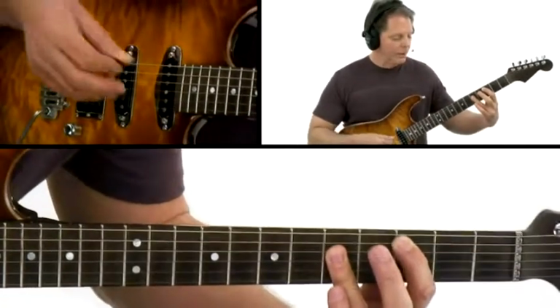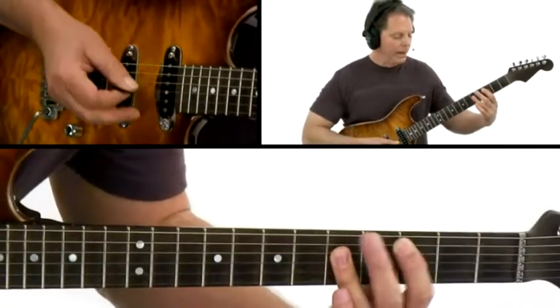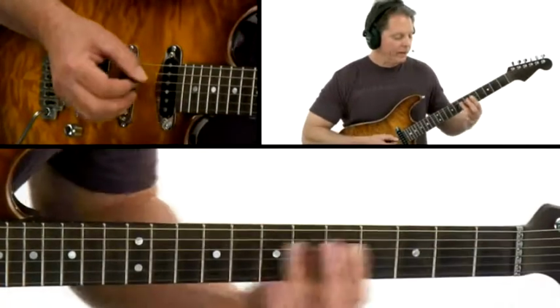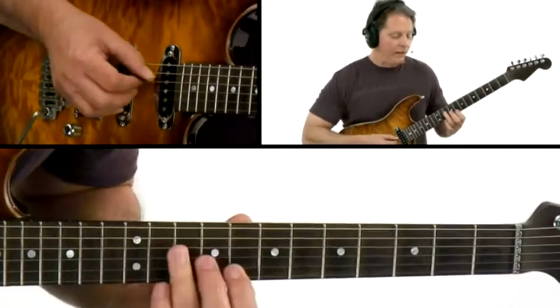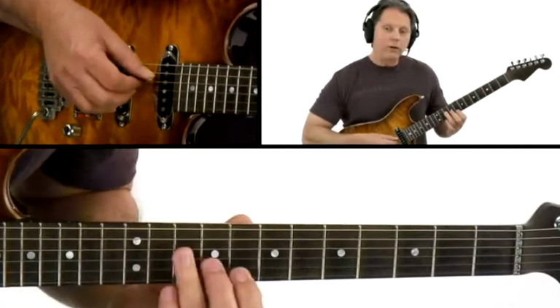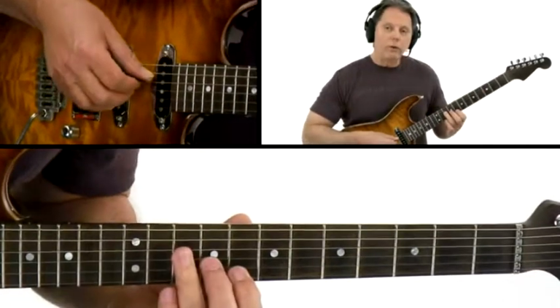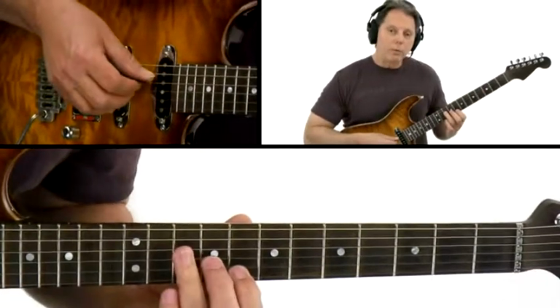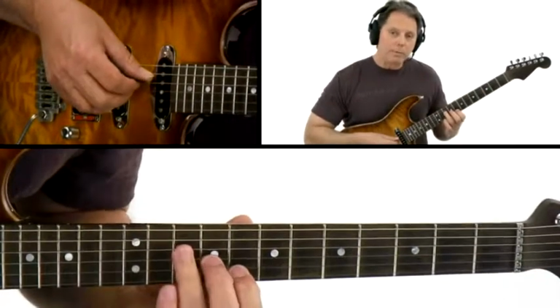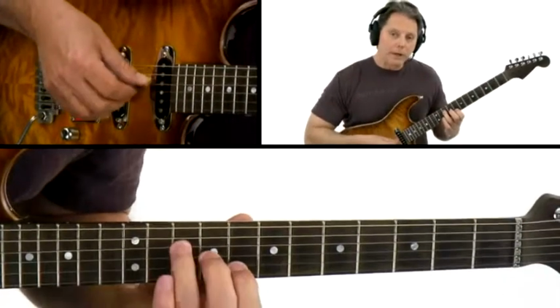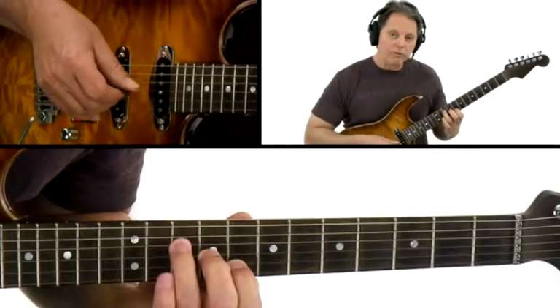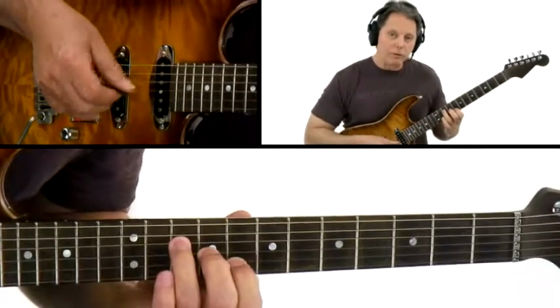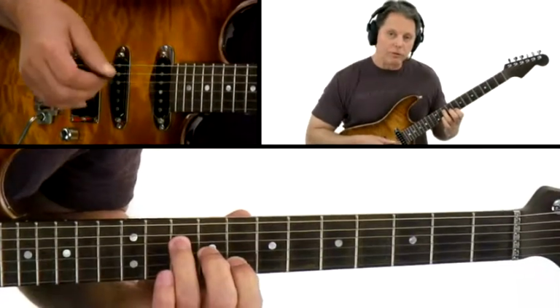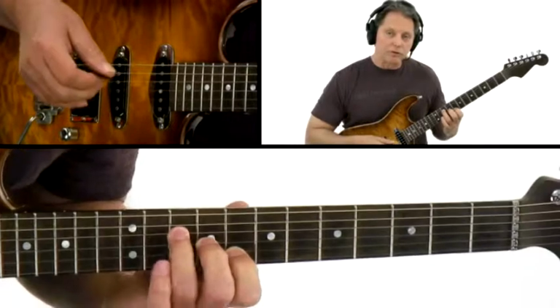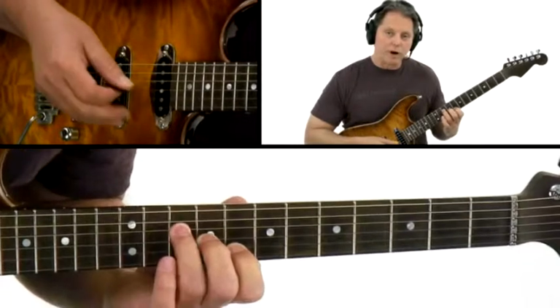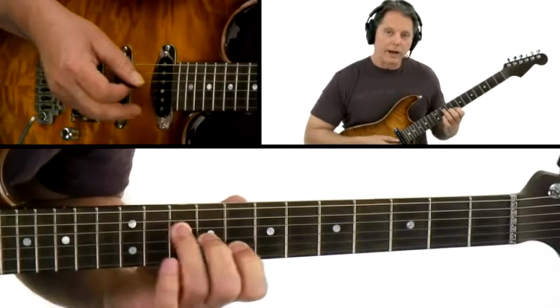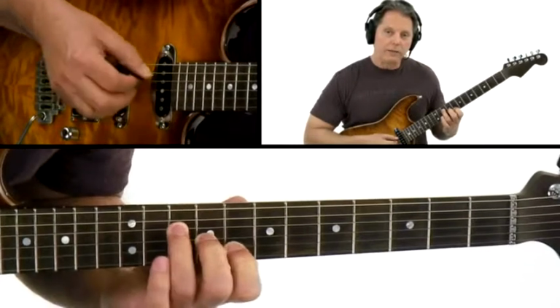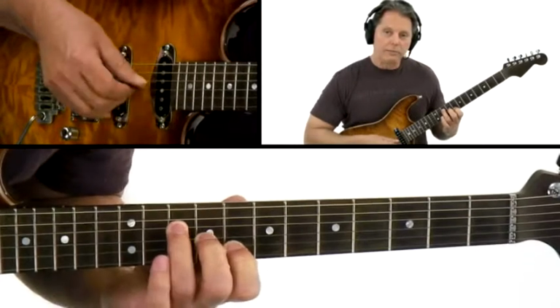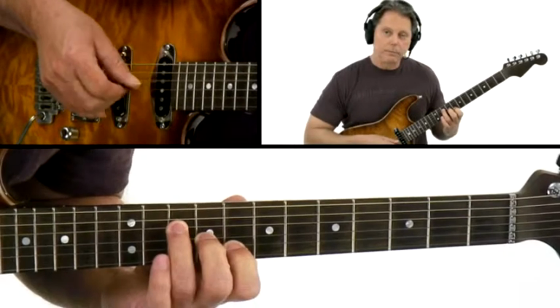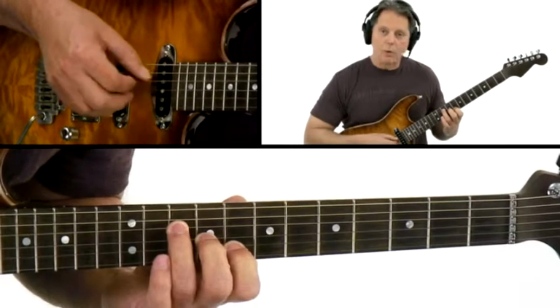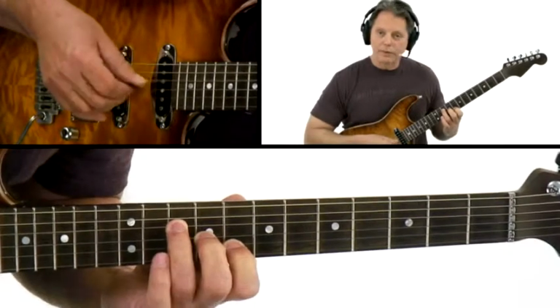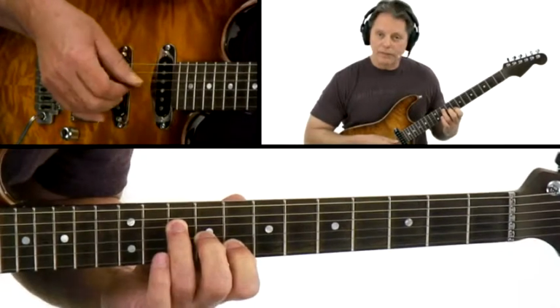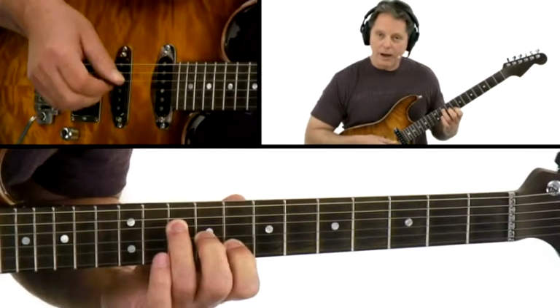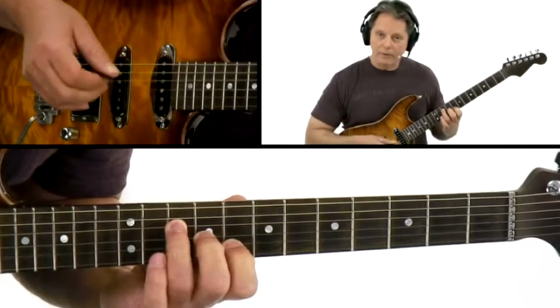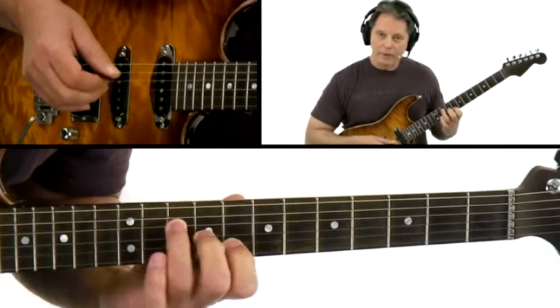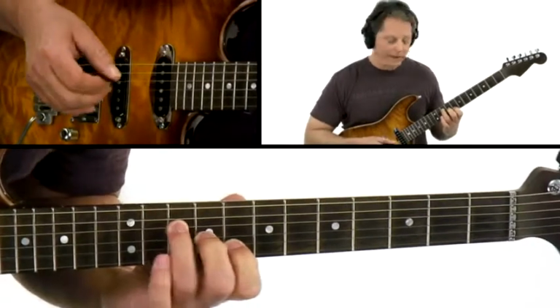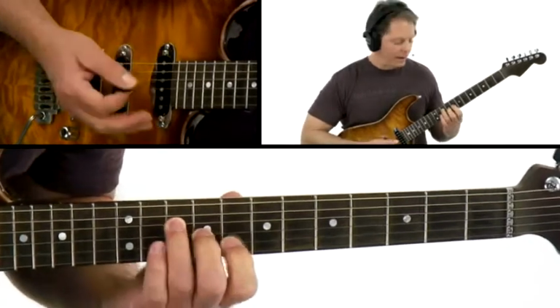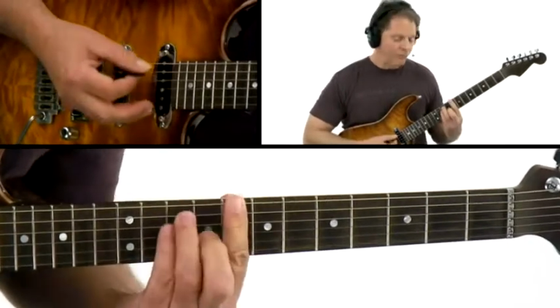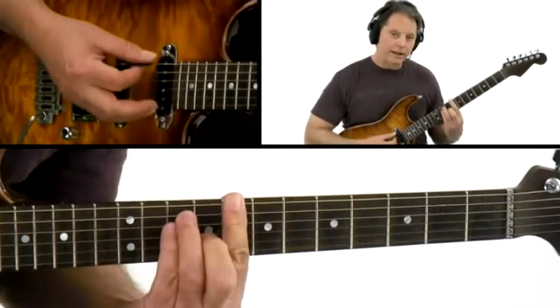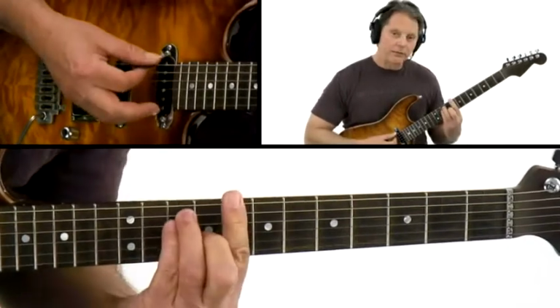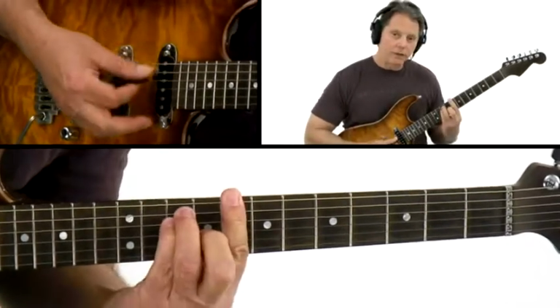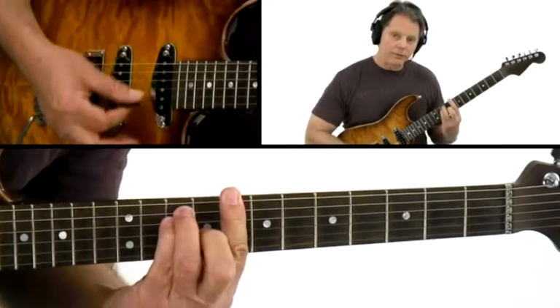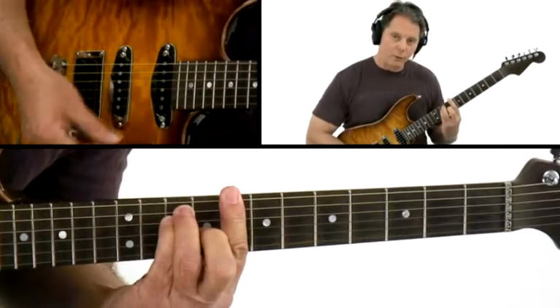And the final form would be a root position triad — 1, 3, 5 — and that comes right out of your E form.